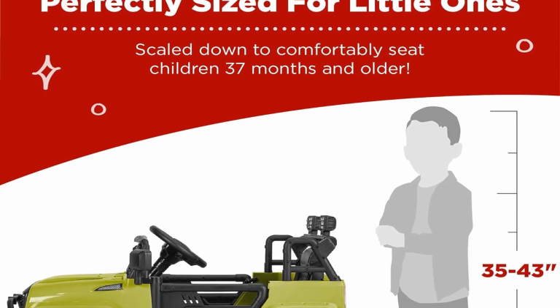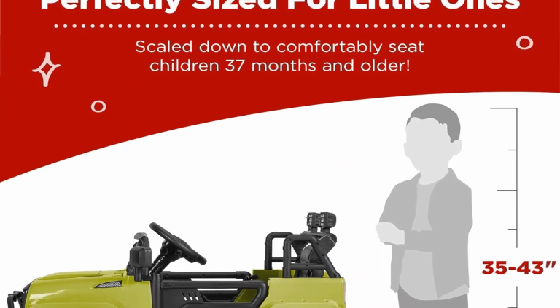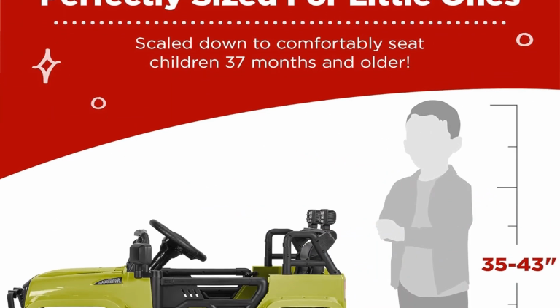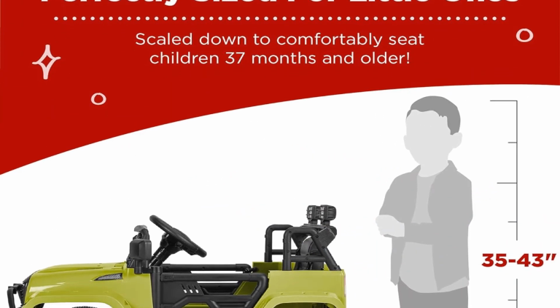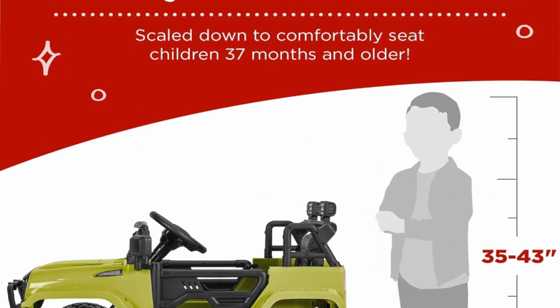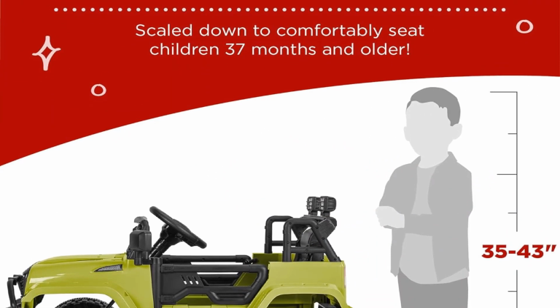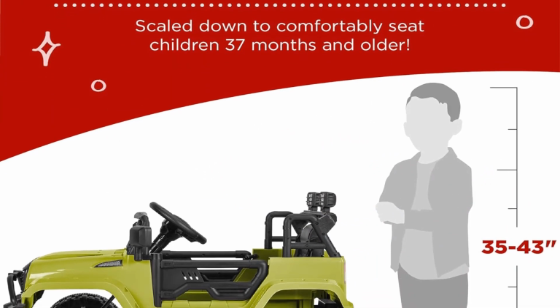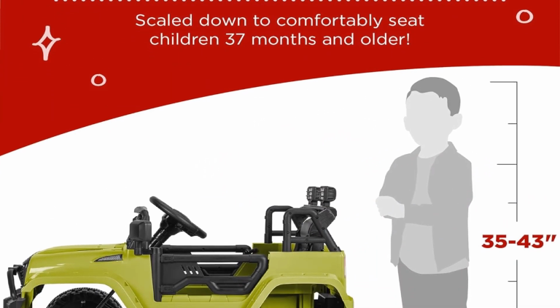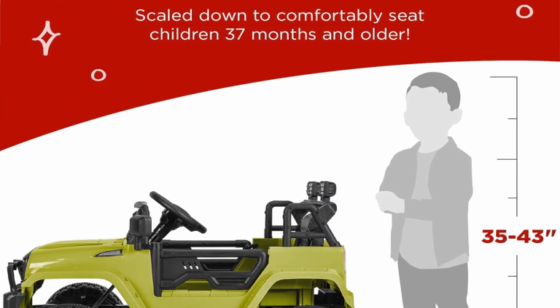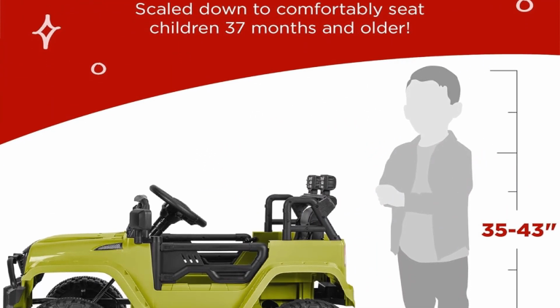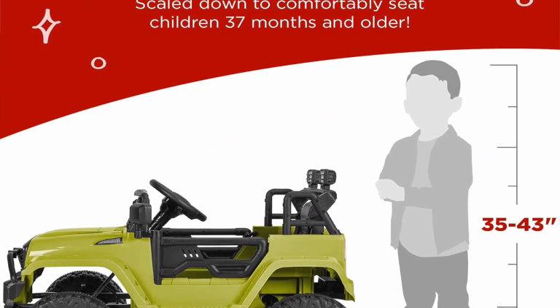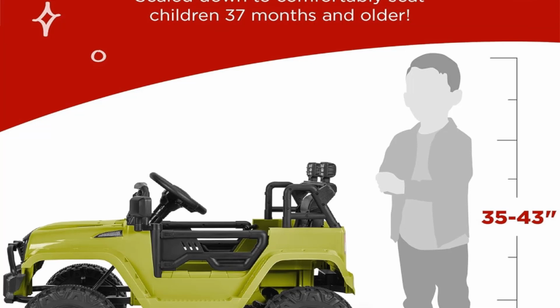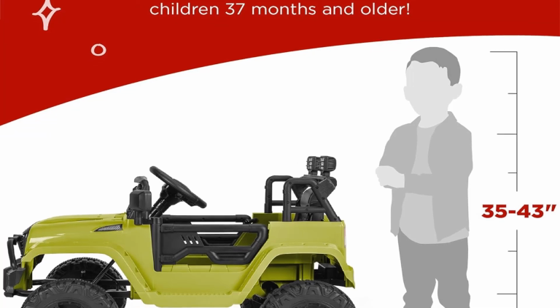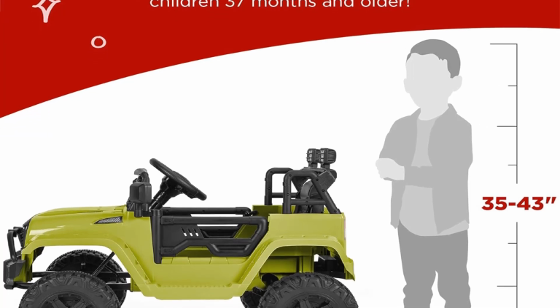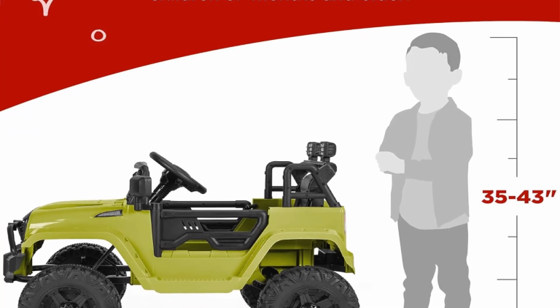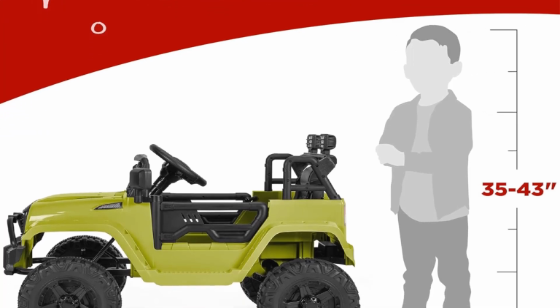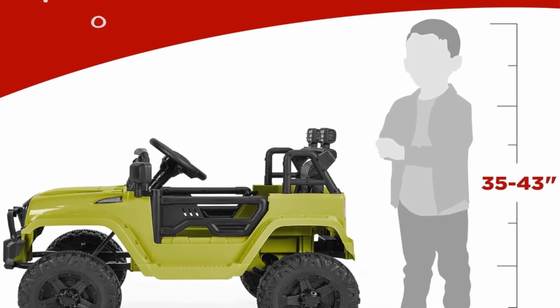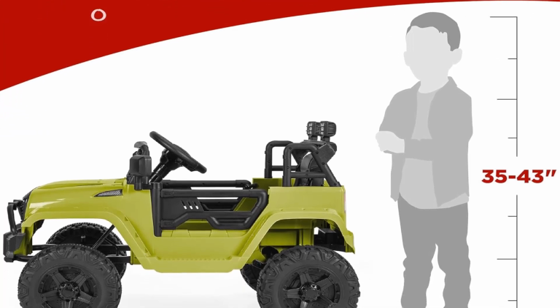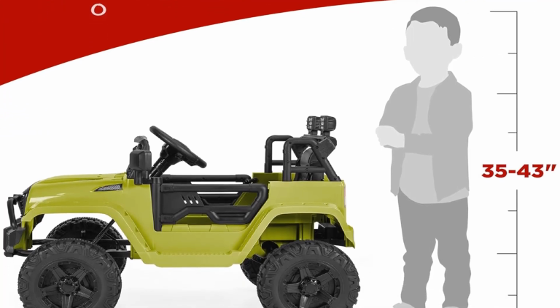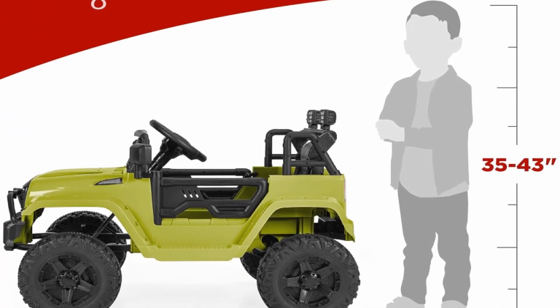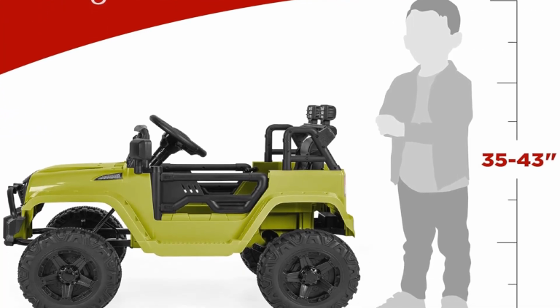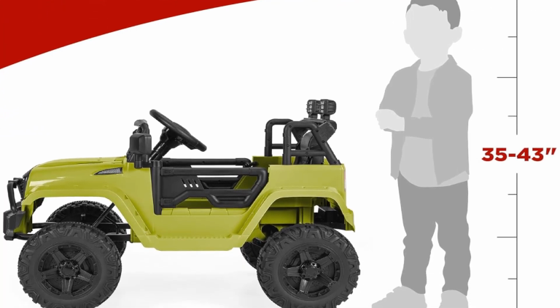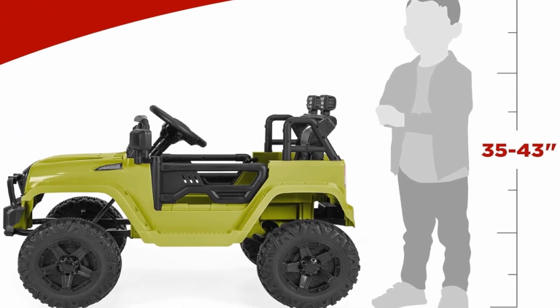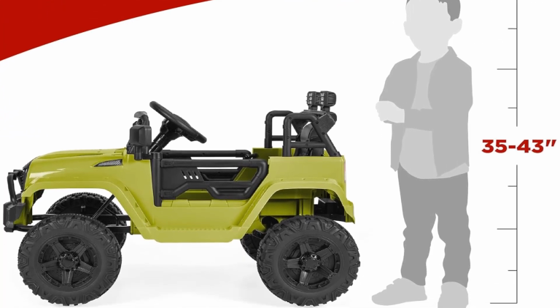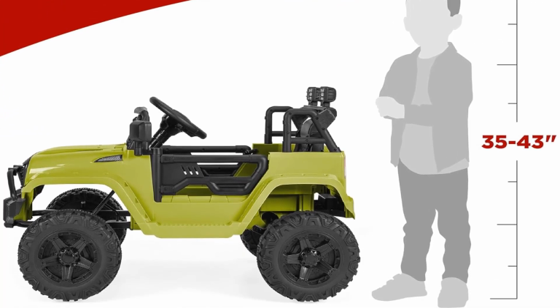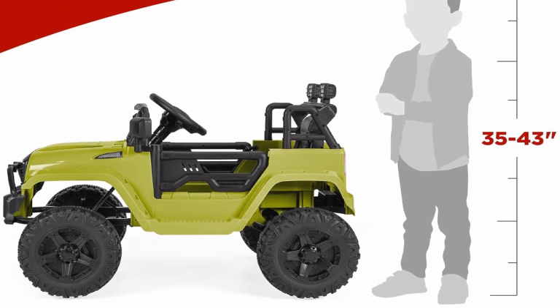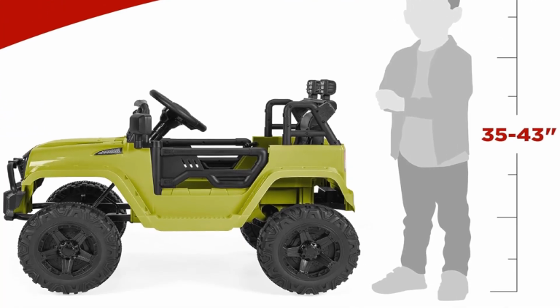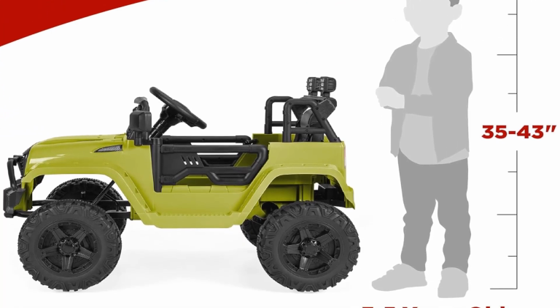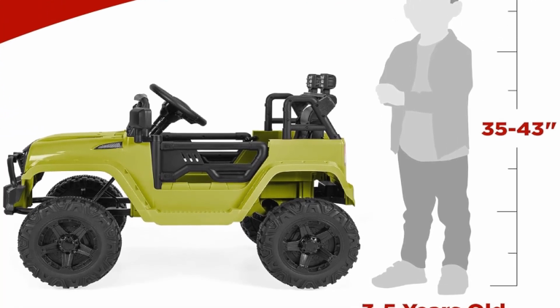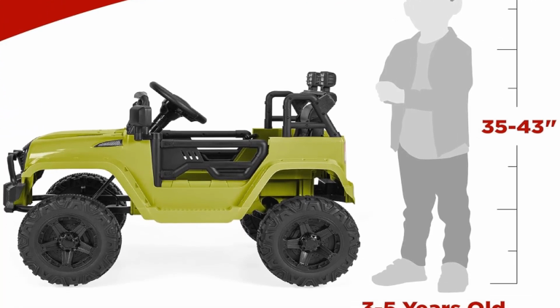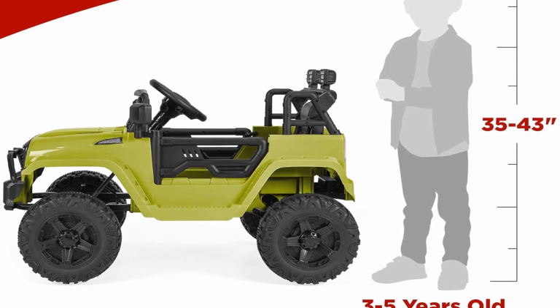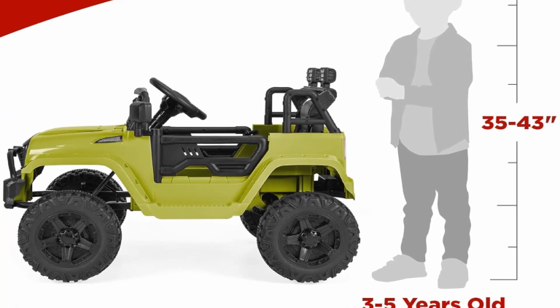Whether driving manually or via the remote, this ride-on Jeep offers a thrilling and safe experience for your child.